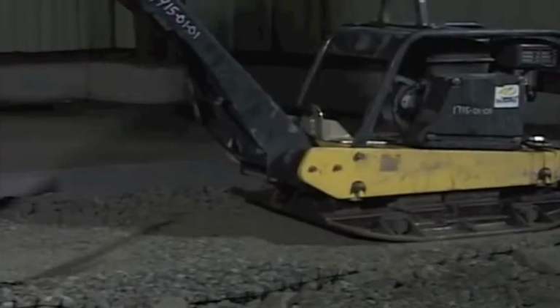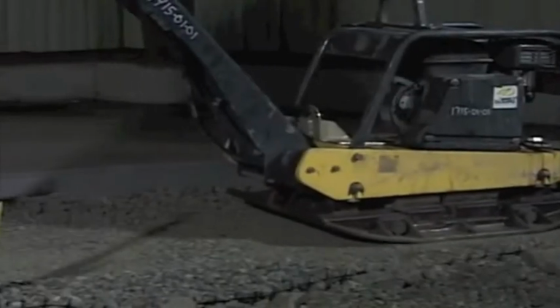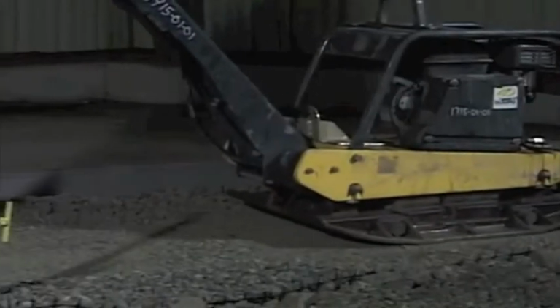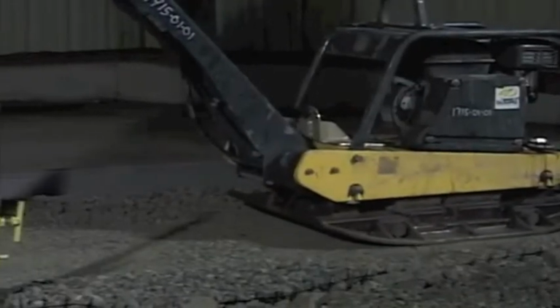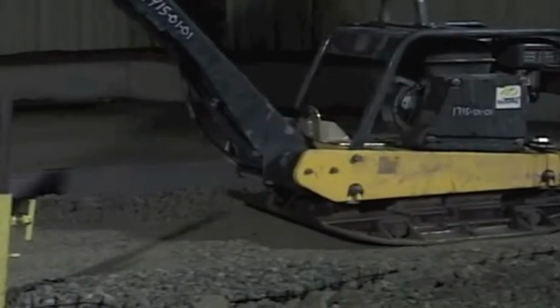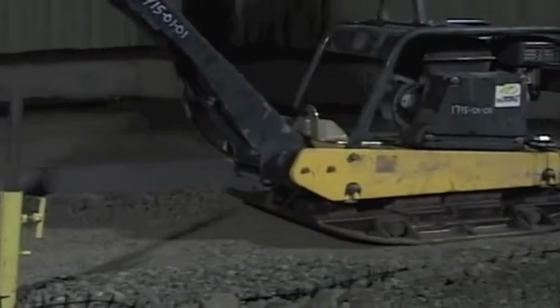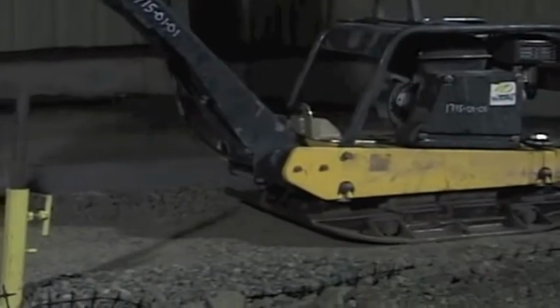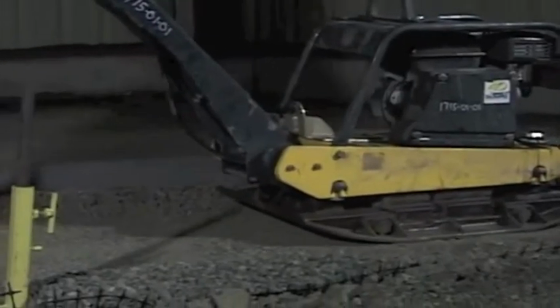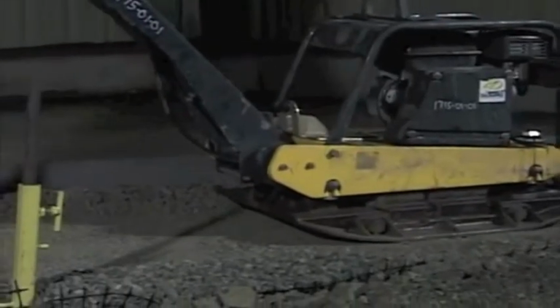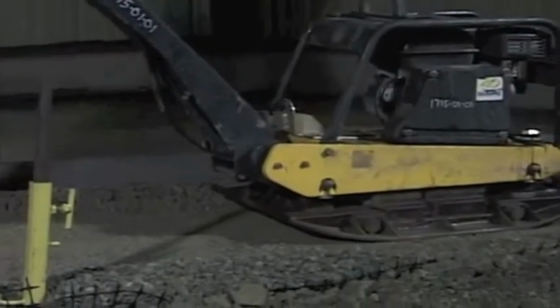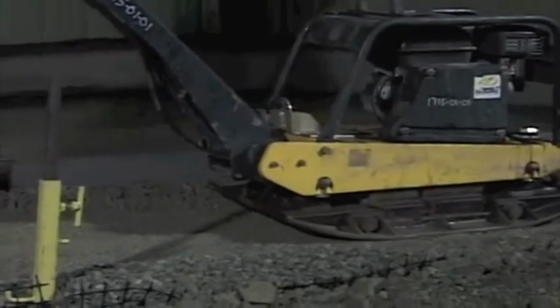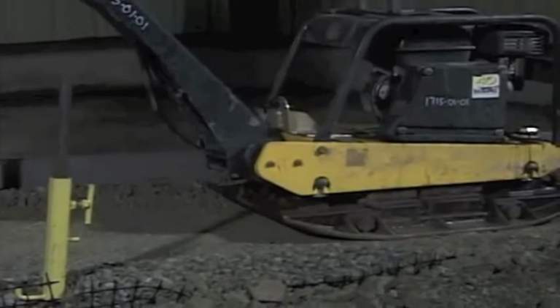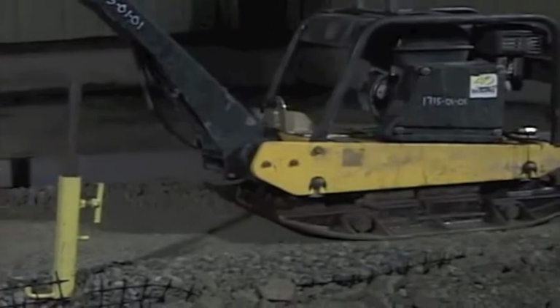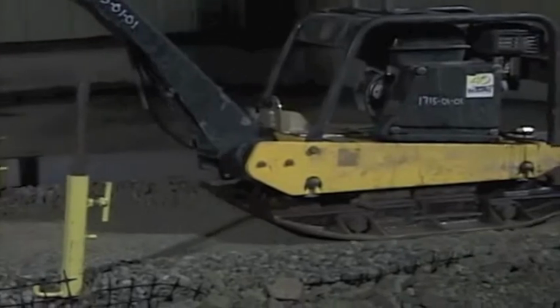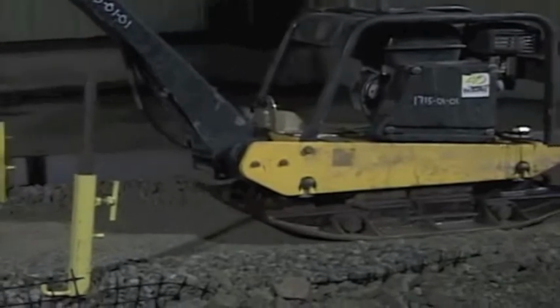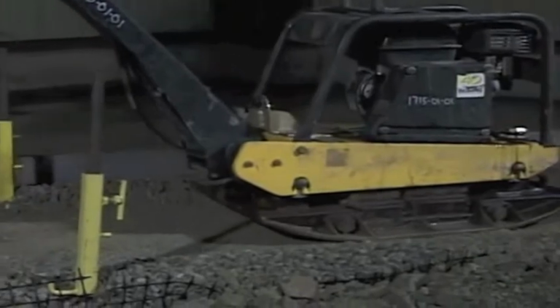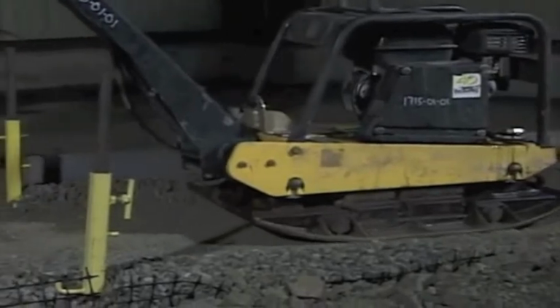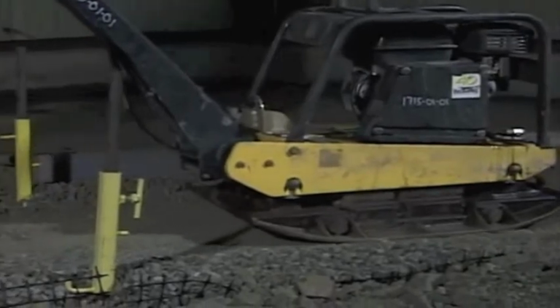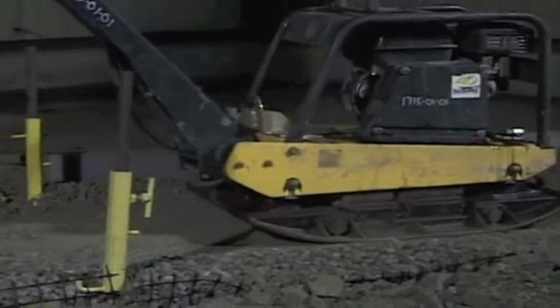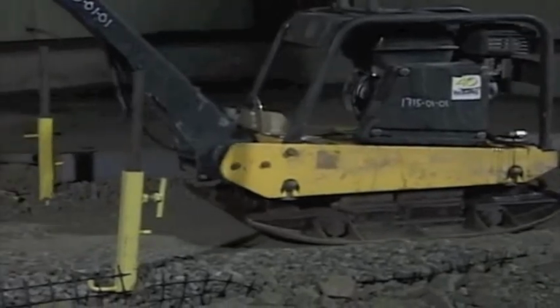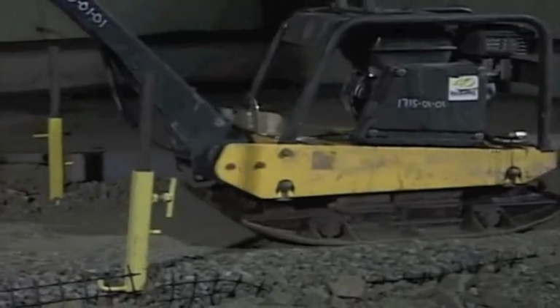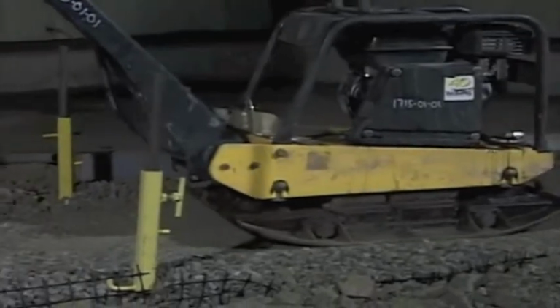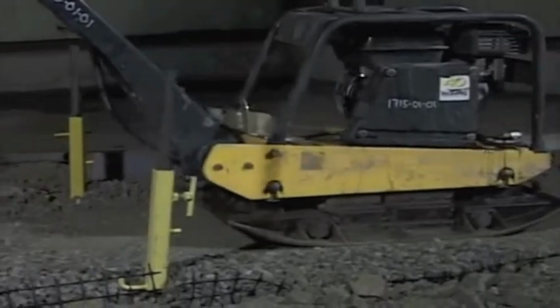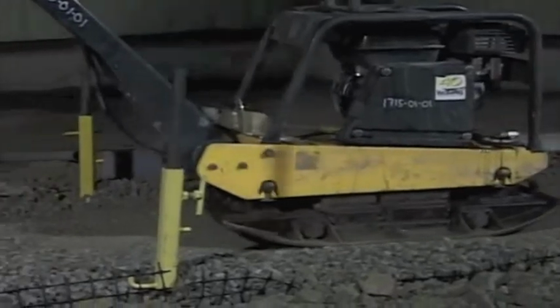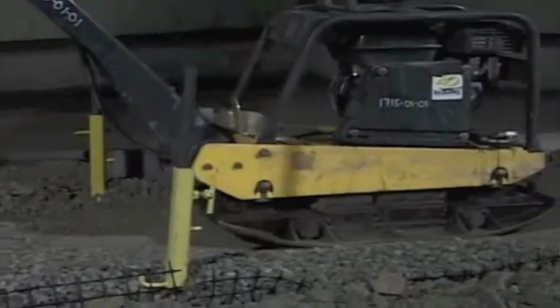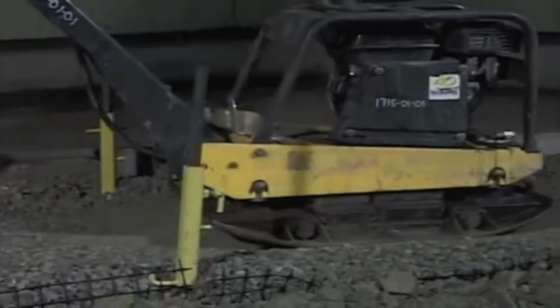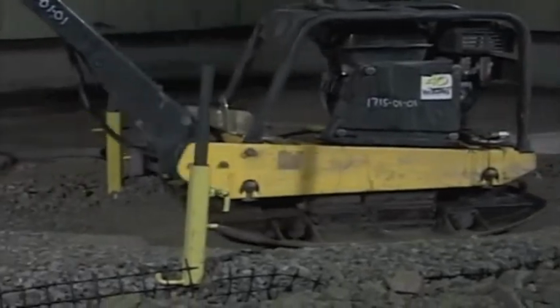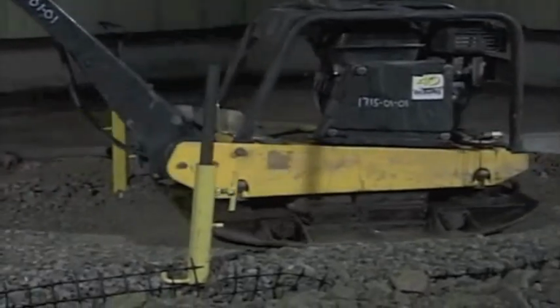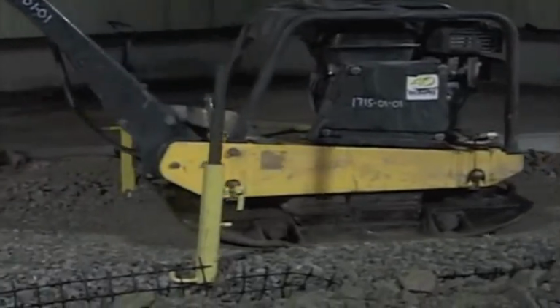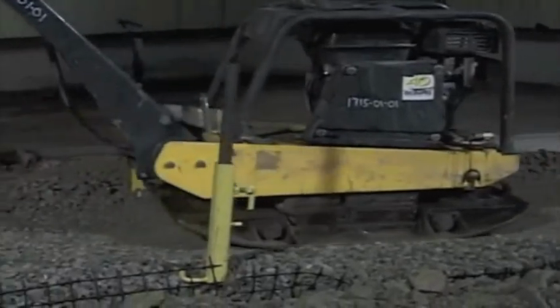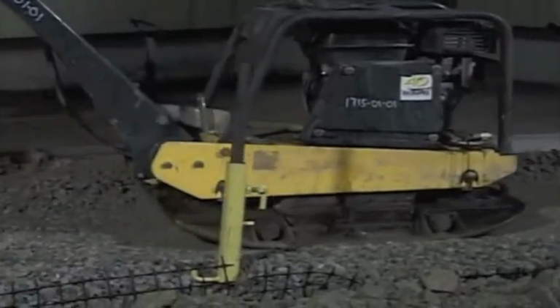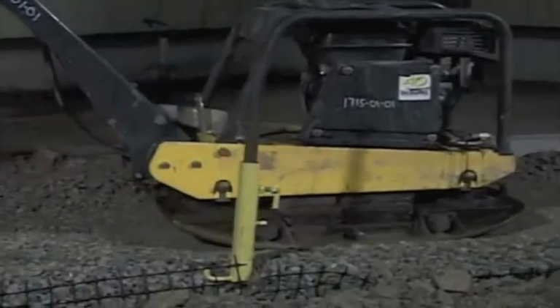Compact the gravel leveling pad to 95% standard proctor density or greater.